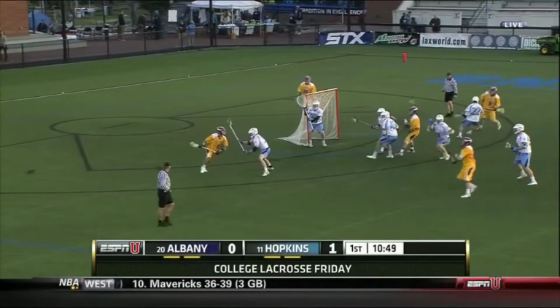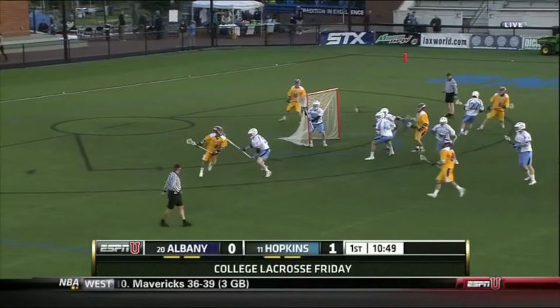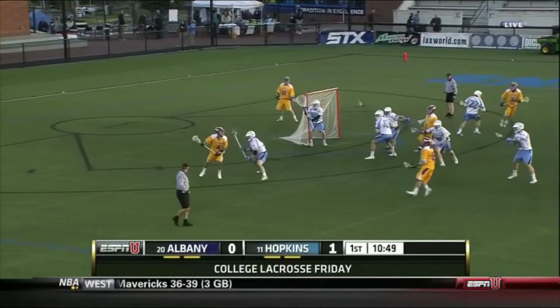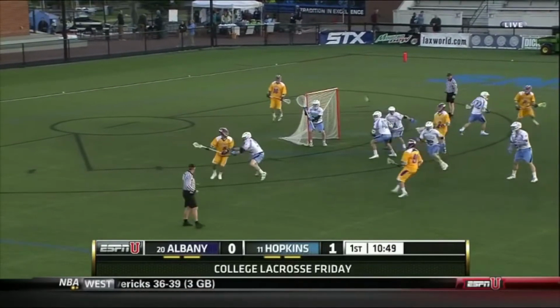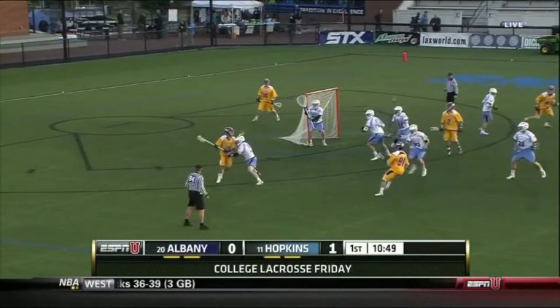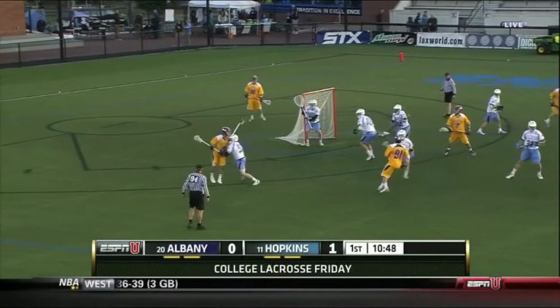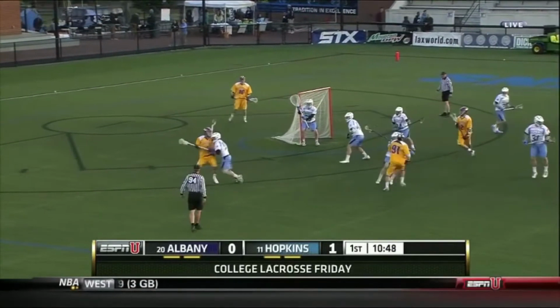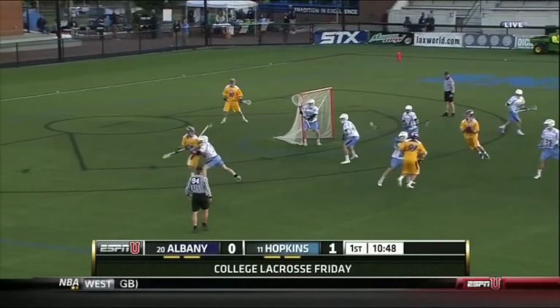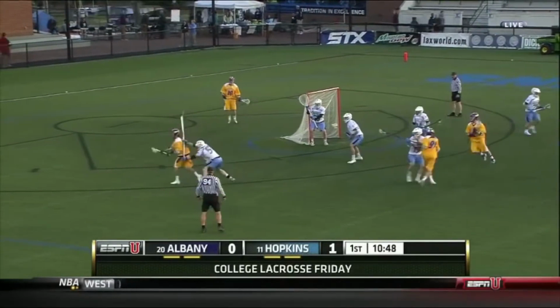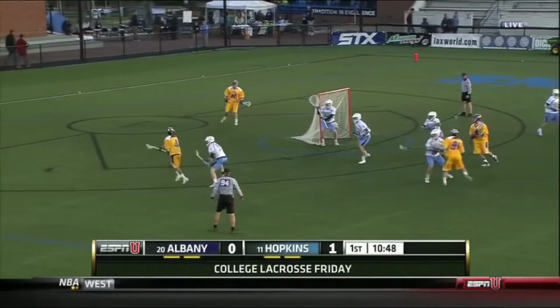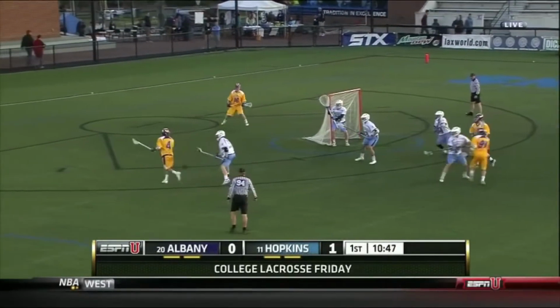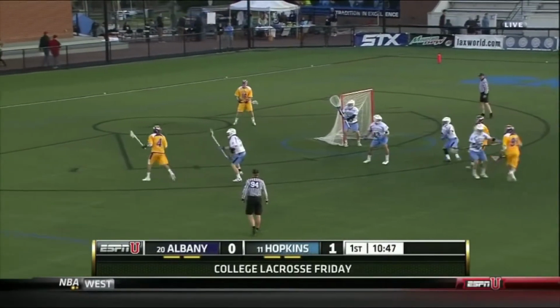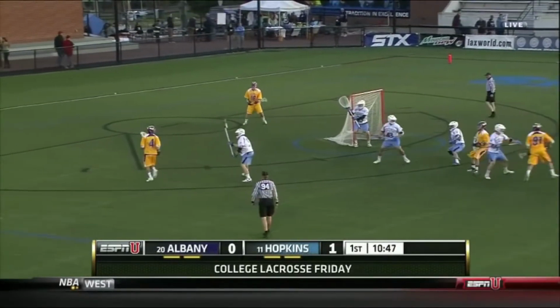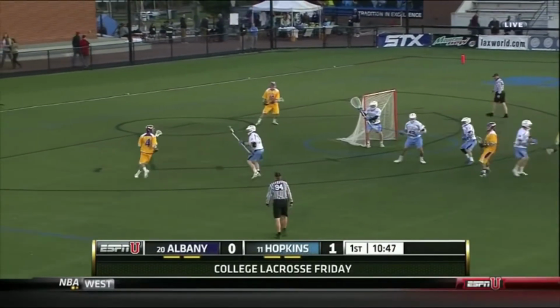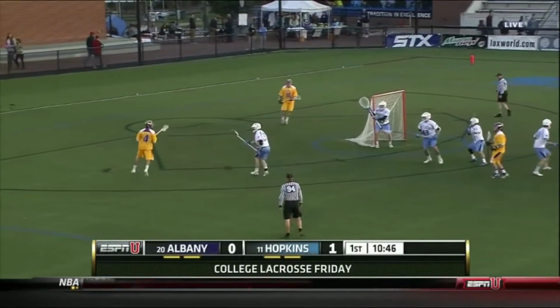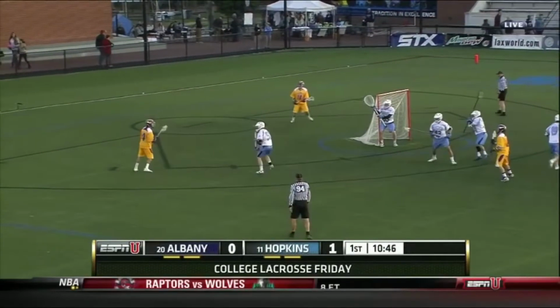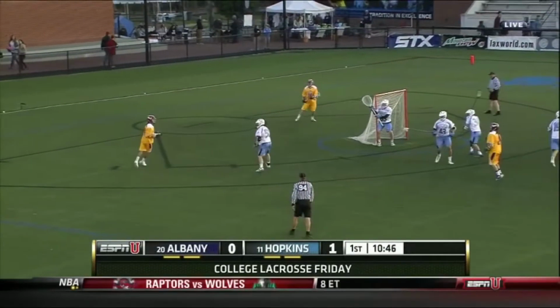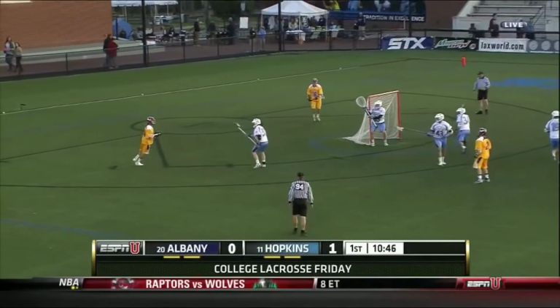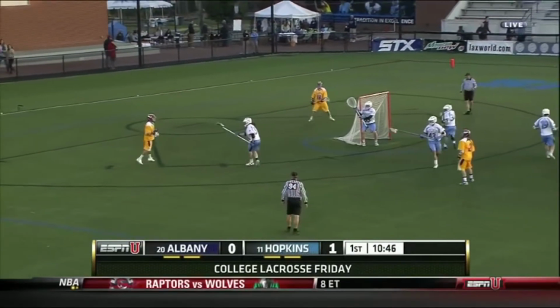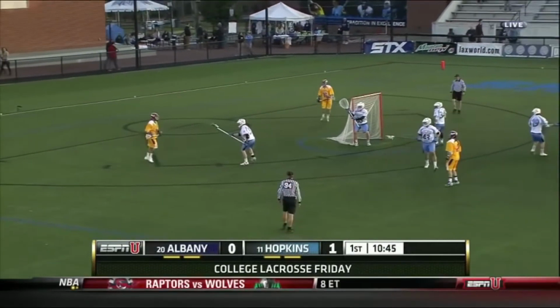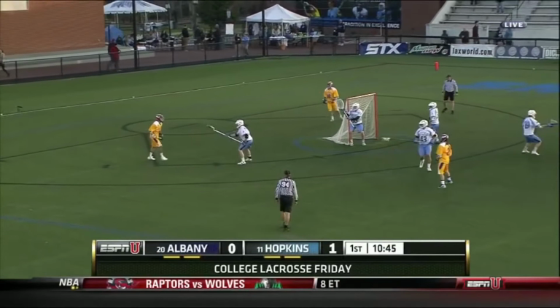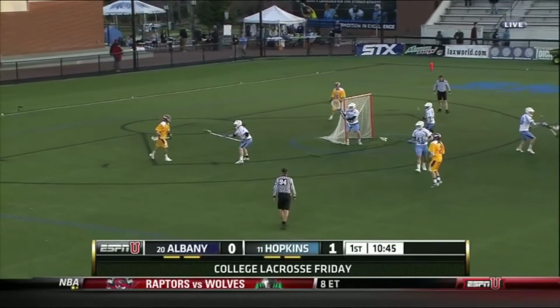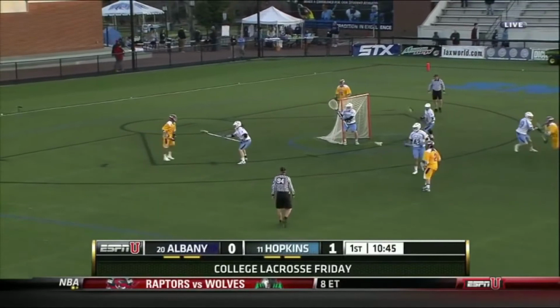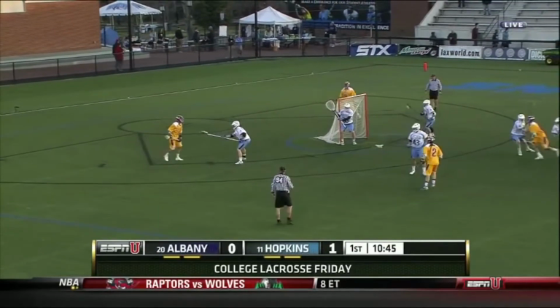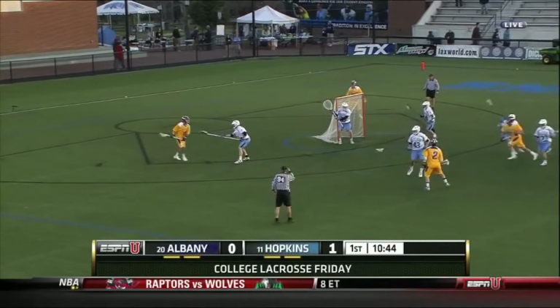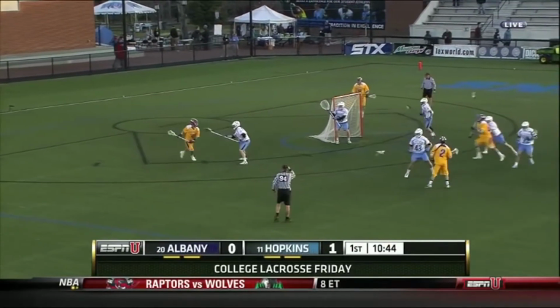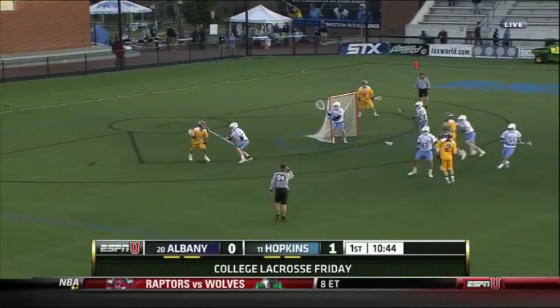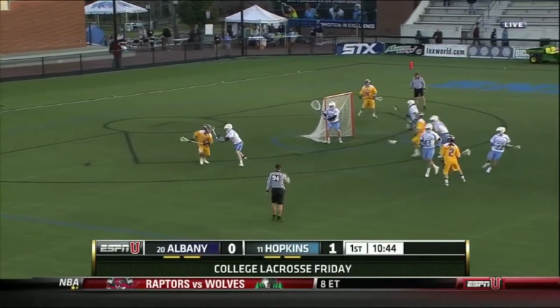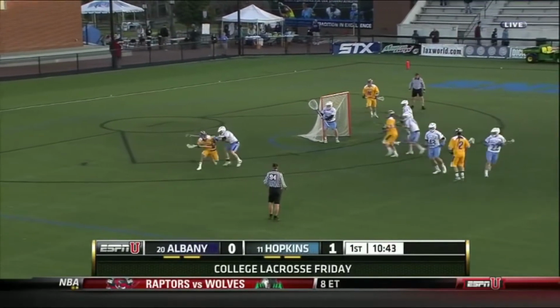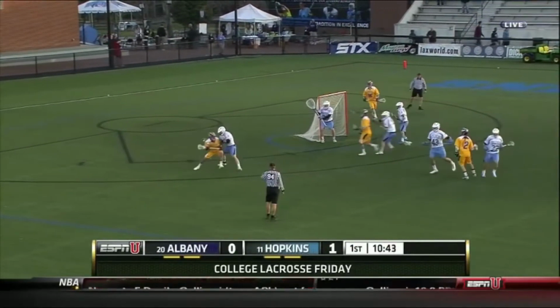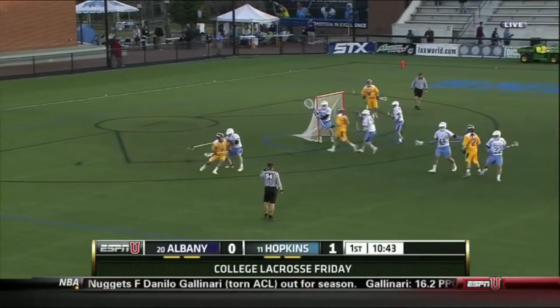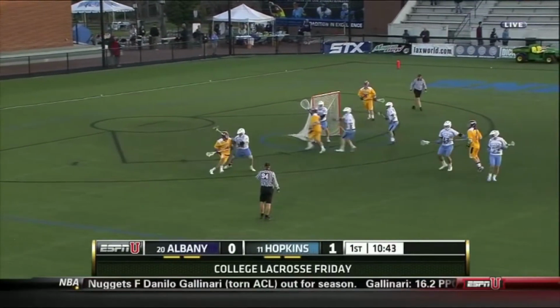Also, when Lyle does his swim dodge, Tucker sticks already in his hands so he is able to completely deny the move. After that, he plays body and takes the ball away.